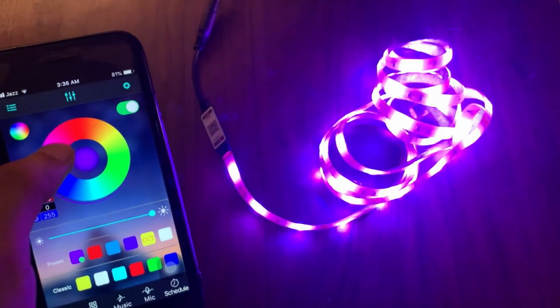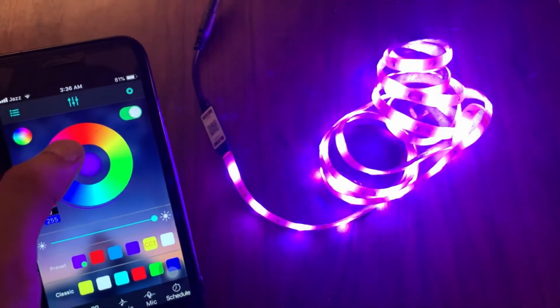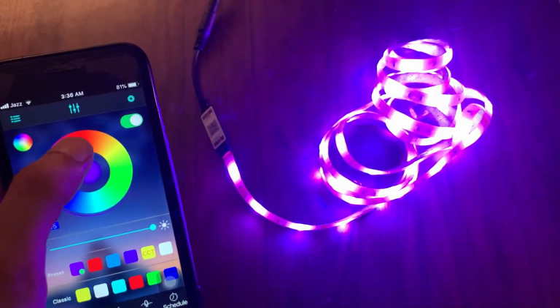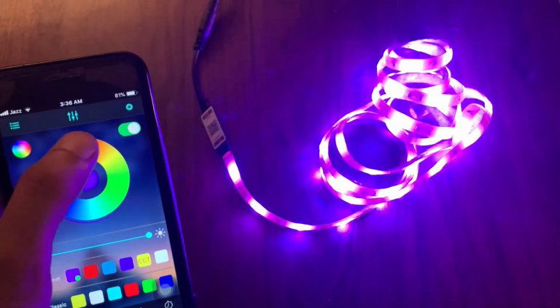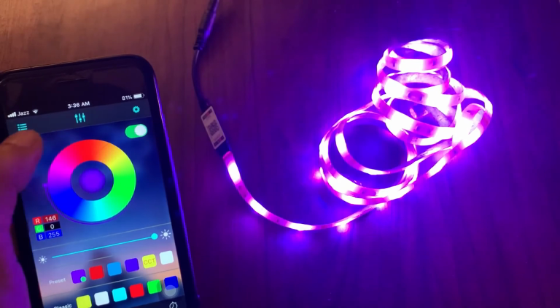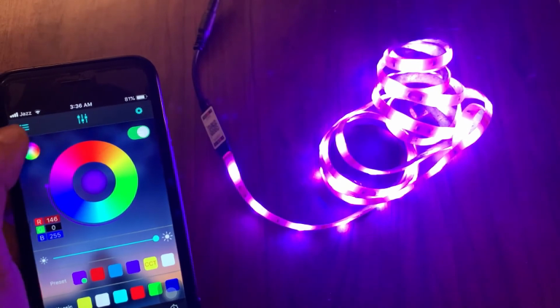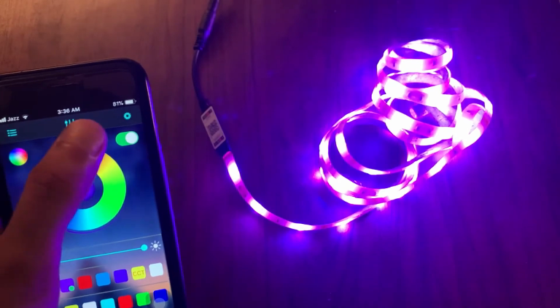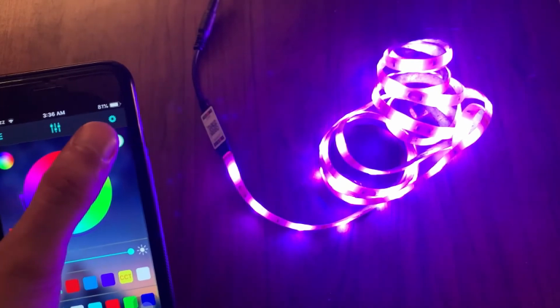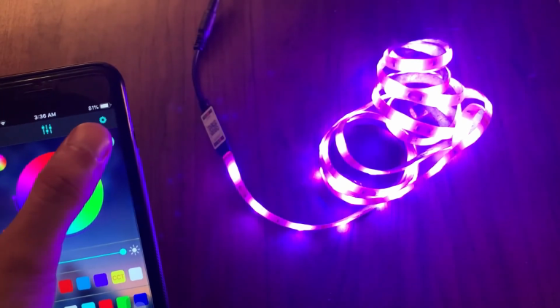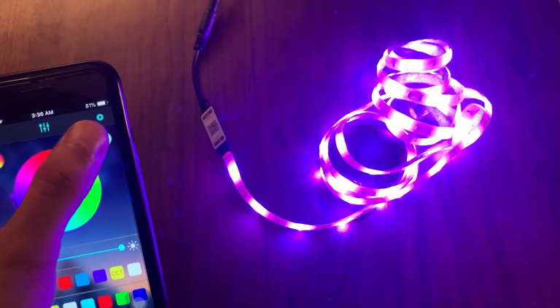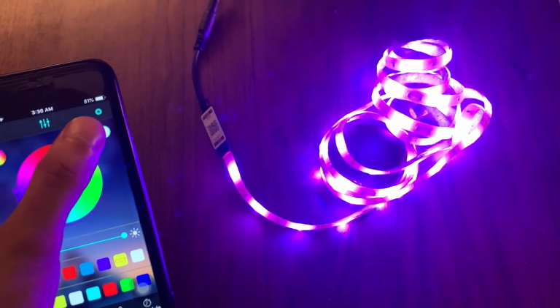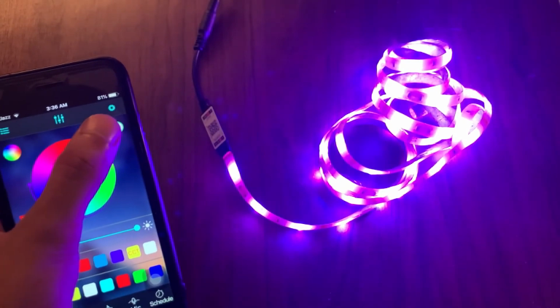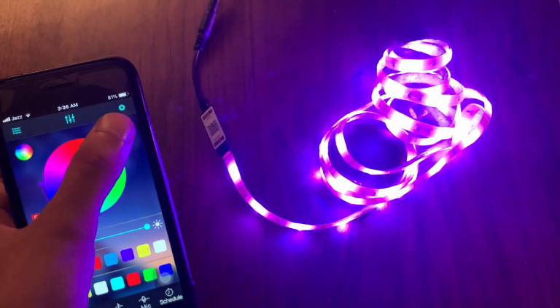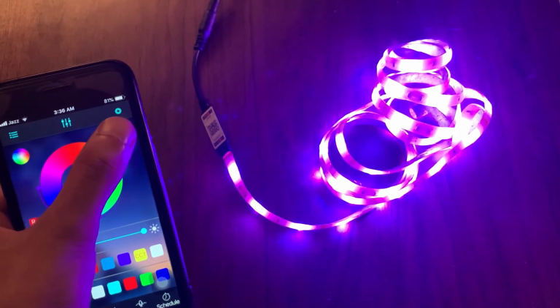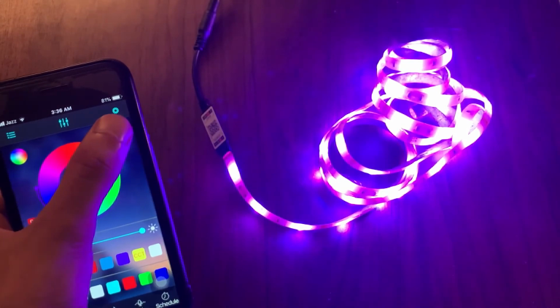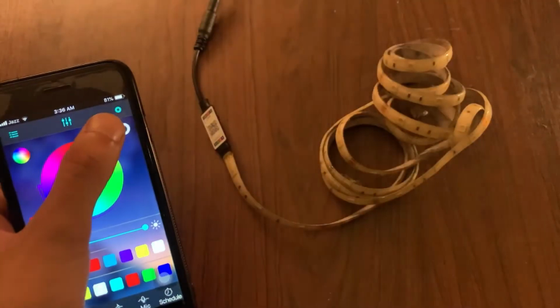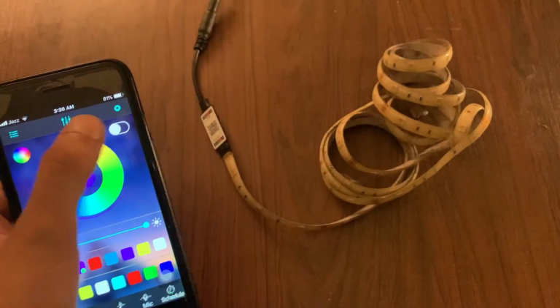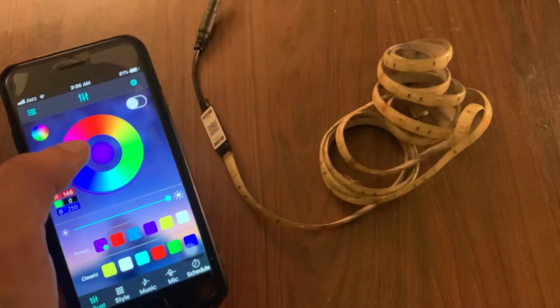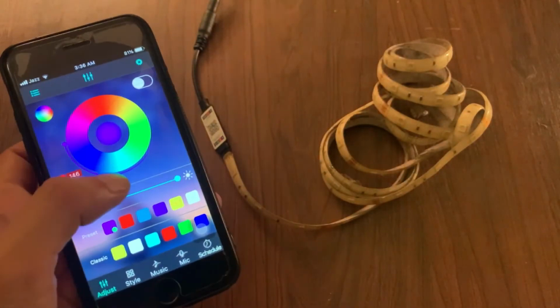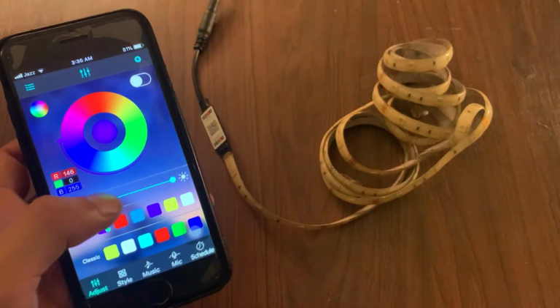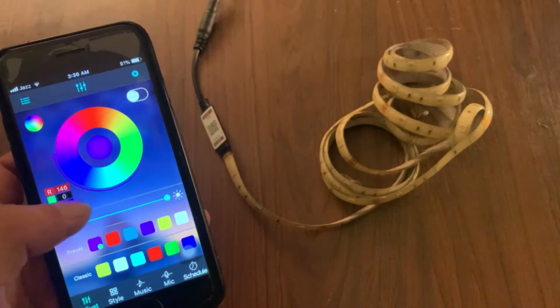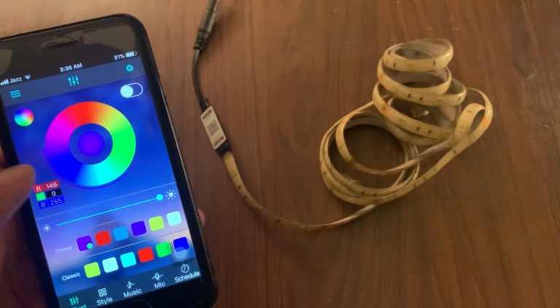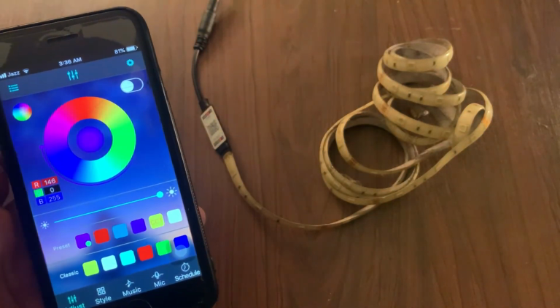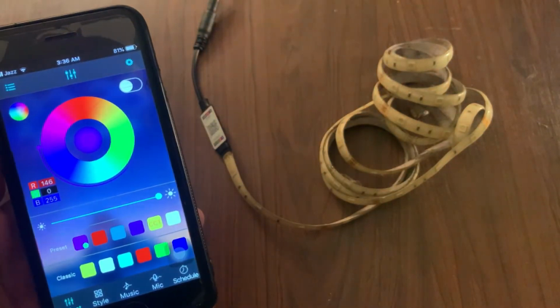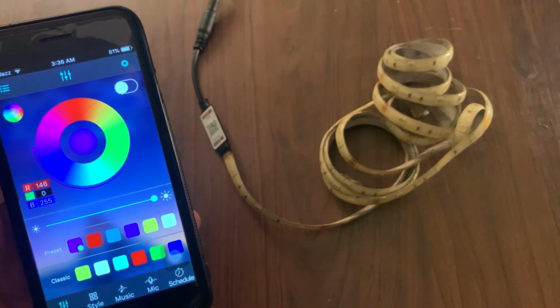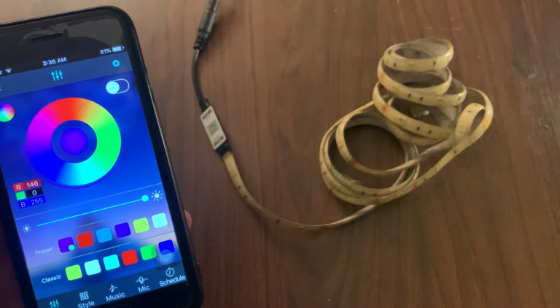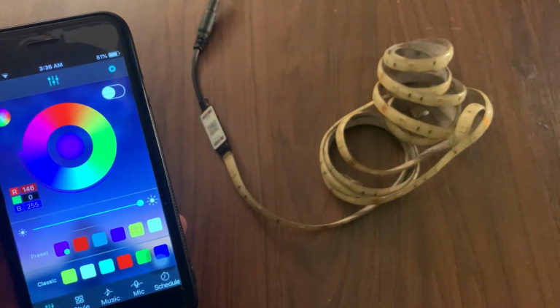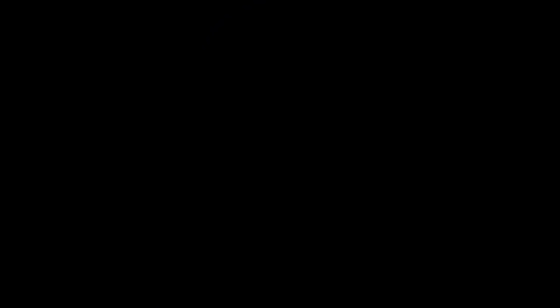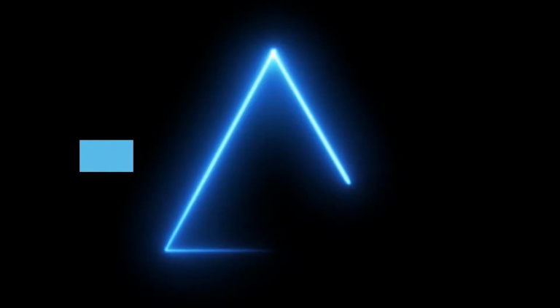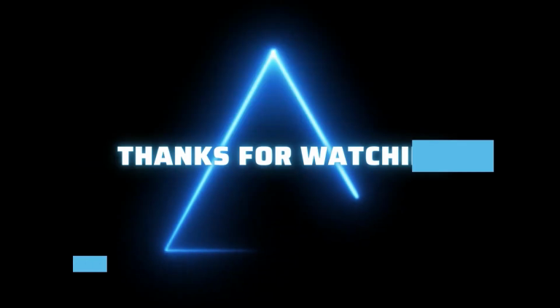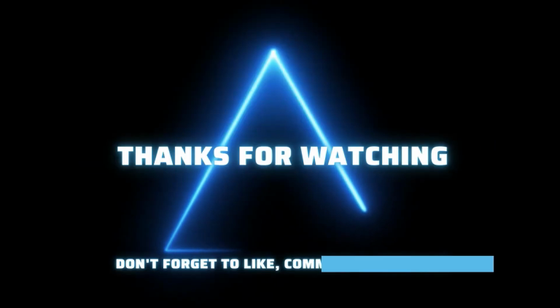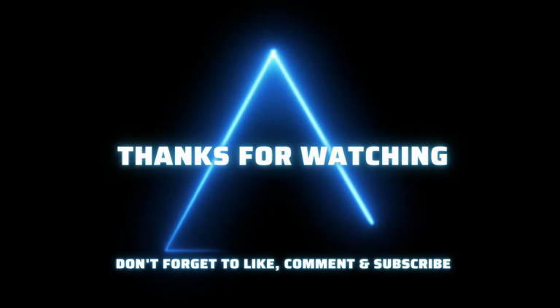Here I am turning the light off, and you guys don't forget to subscribe. Thank you.